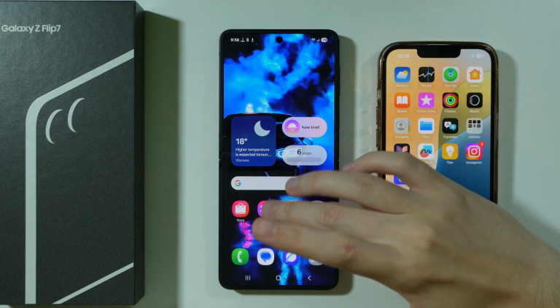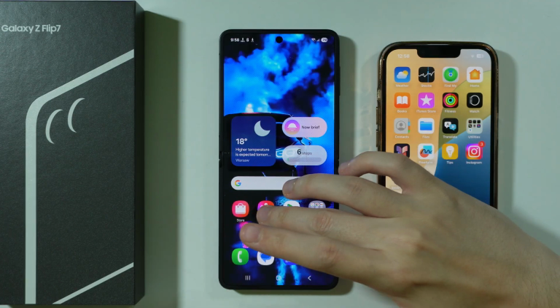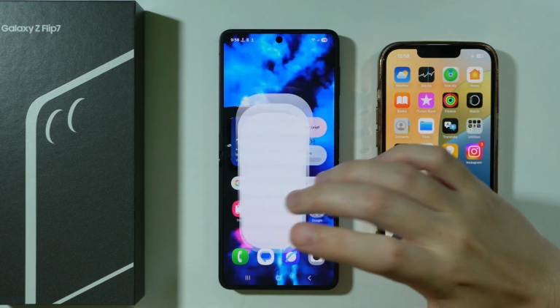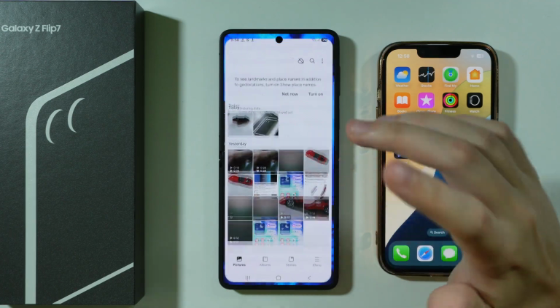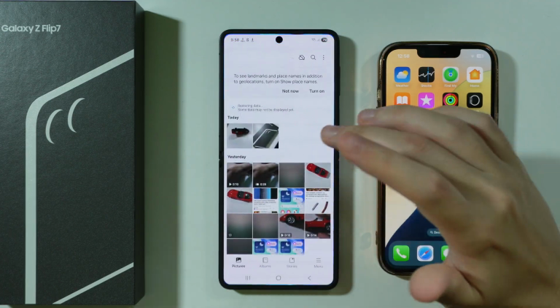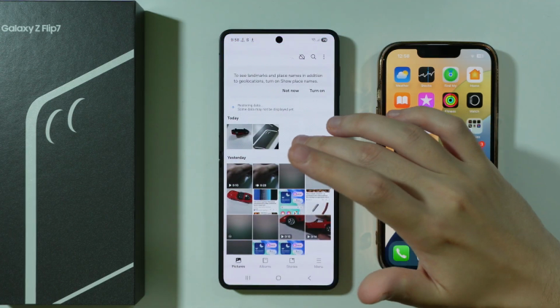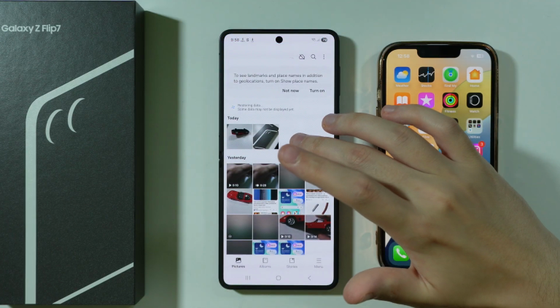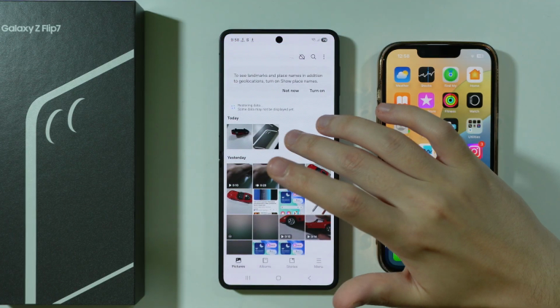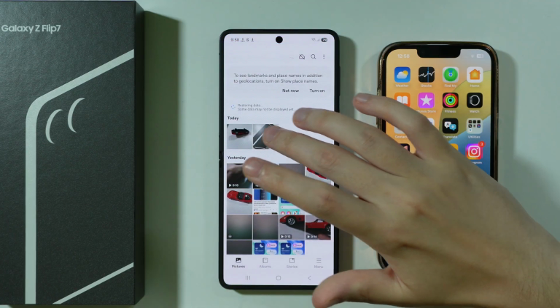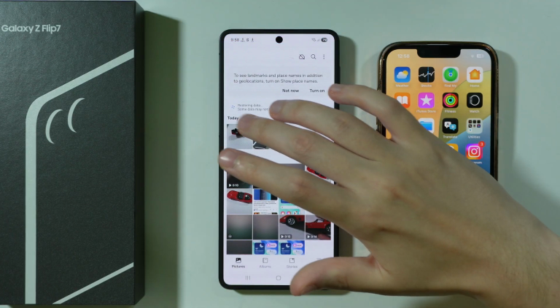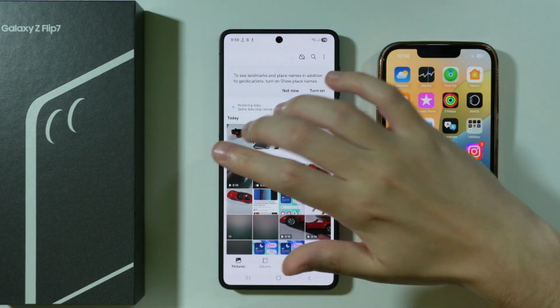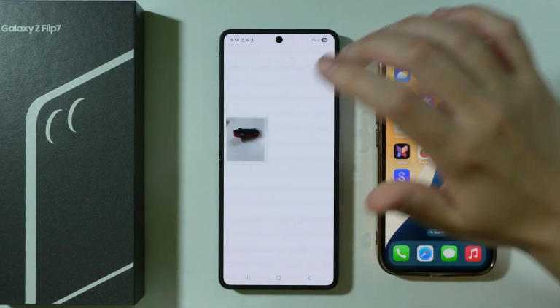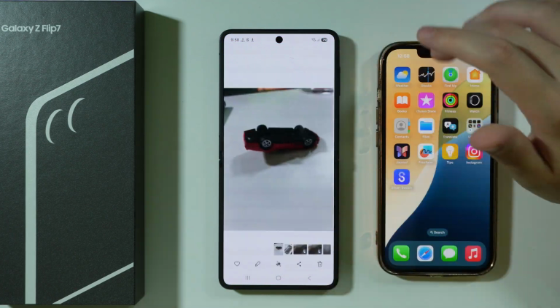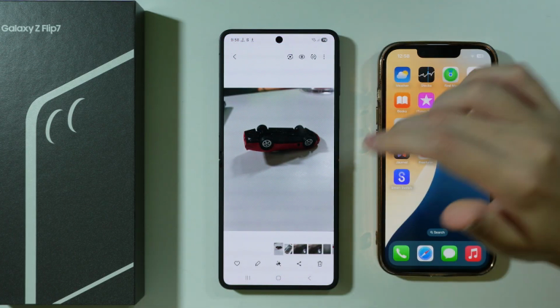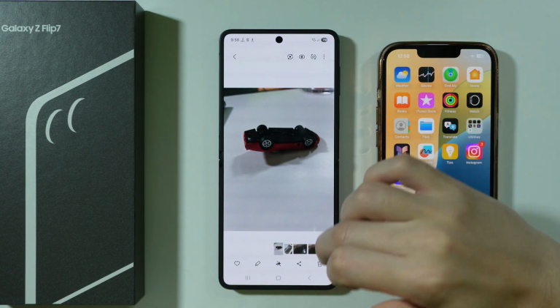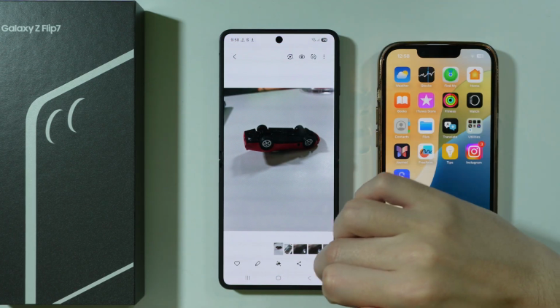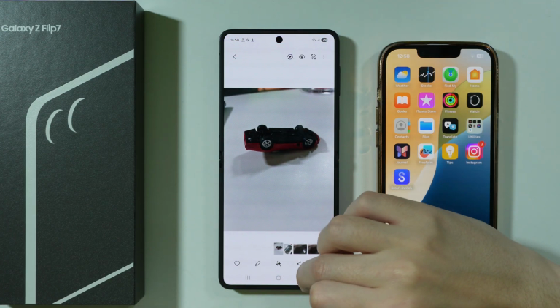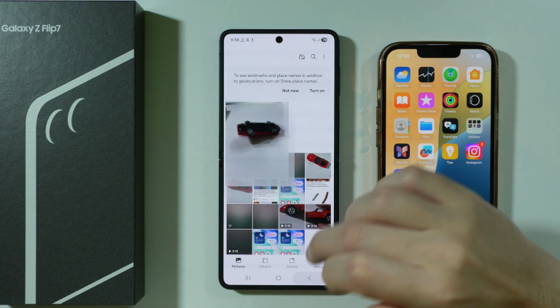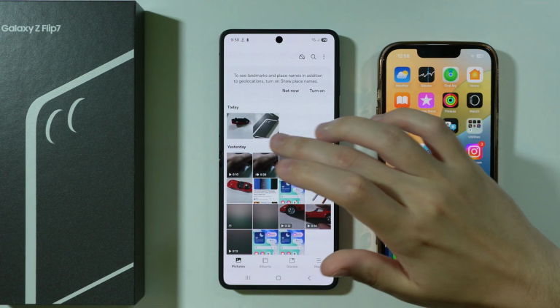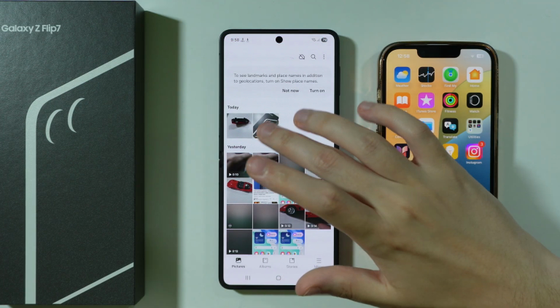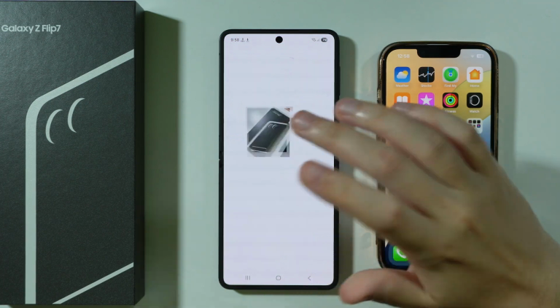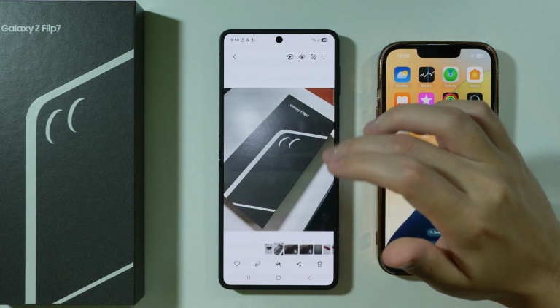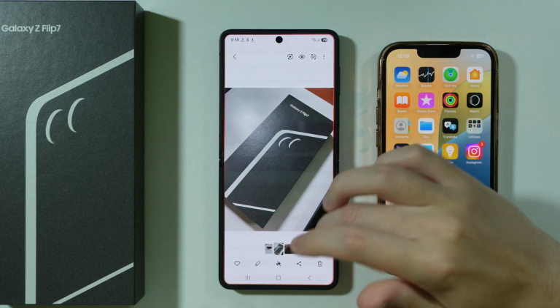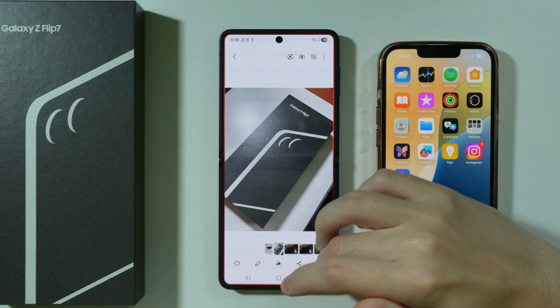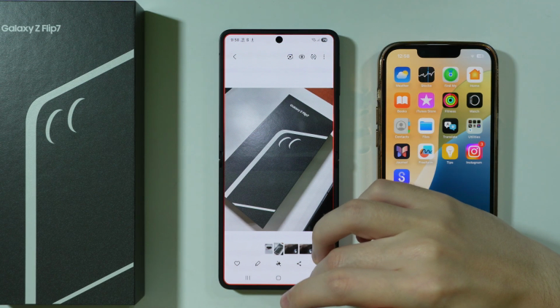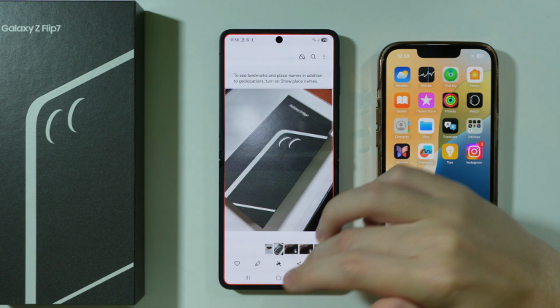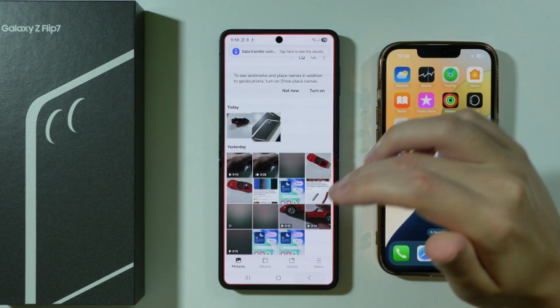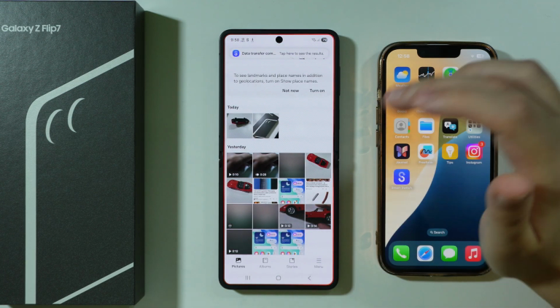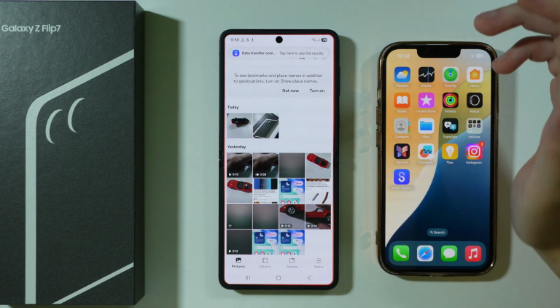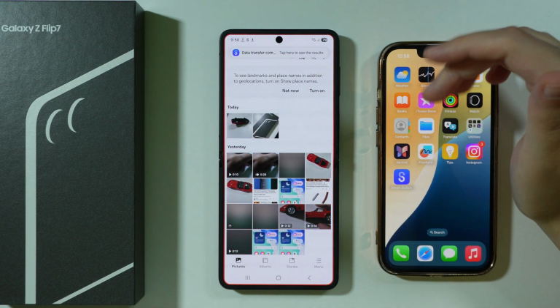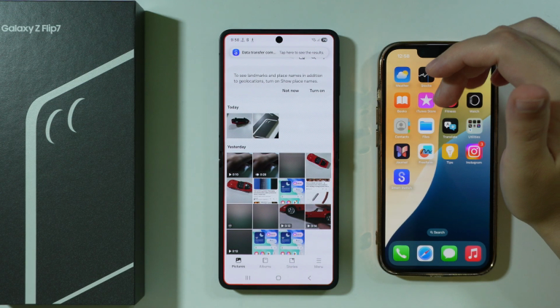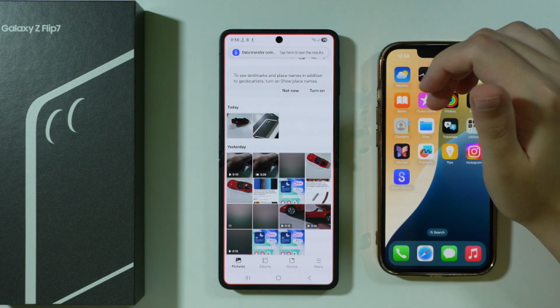Let's say I'm going to open the gallery — and as you can see, I have photos from iPhone over here. And that's it, thanks for watching. Leave a like and subscribe.